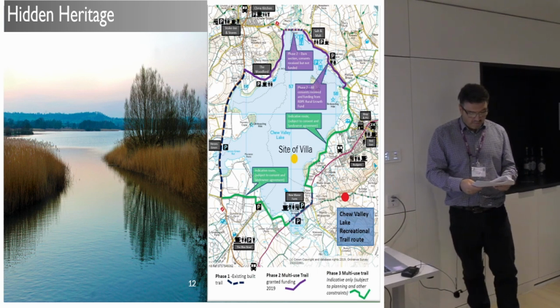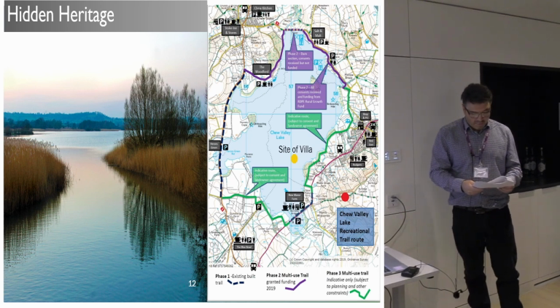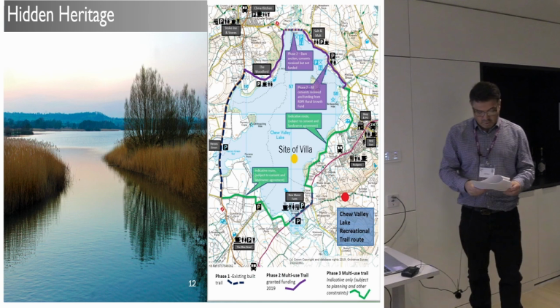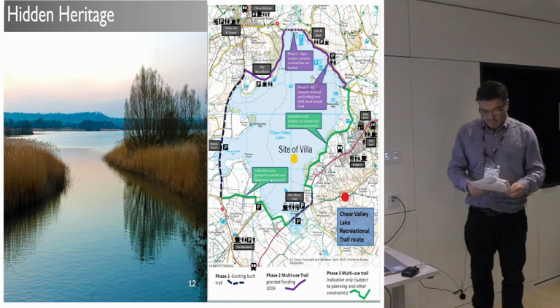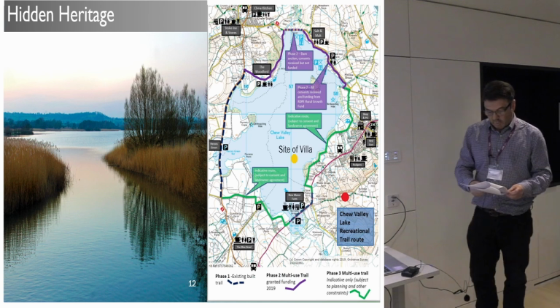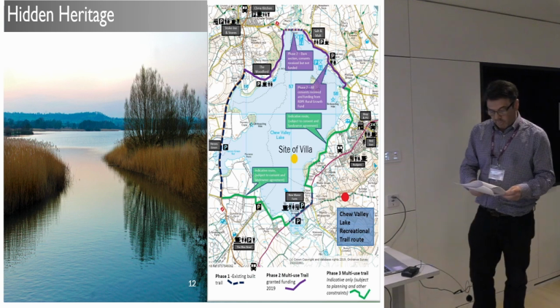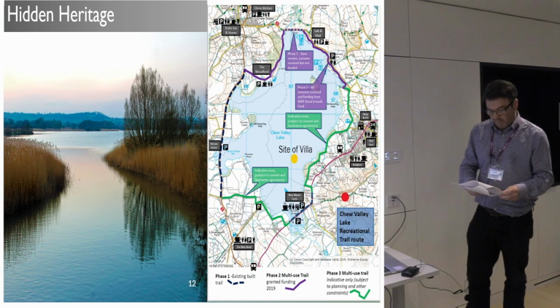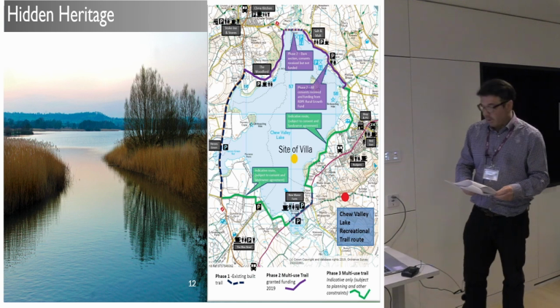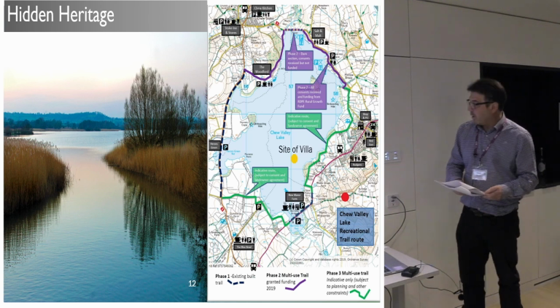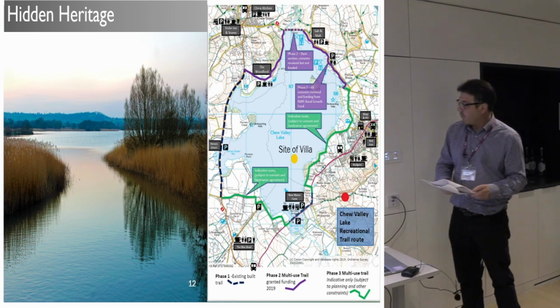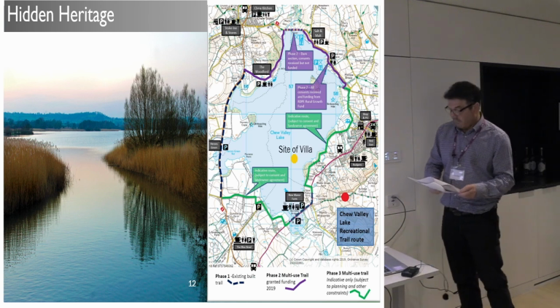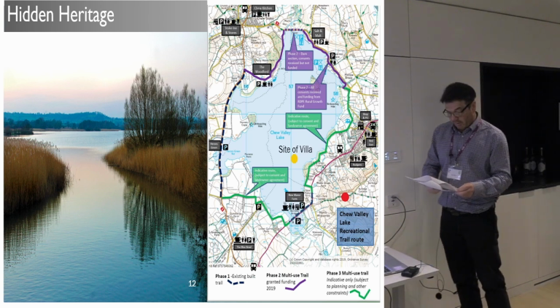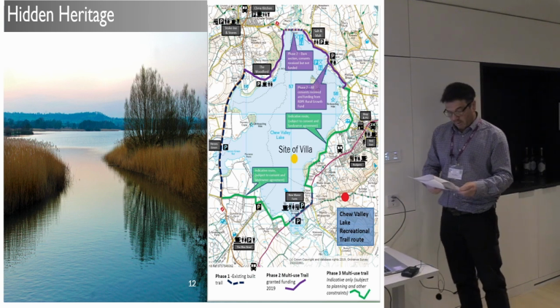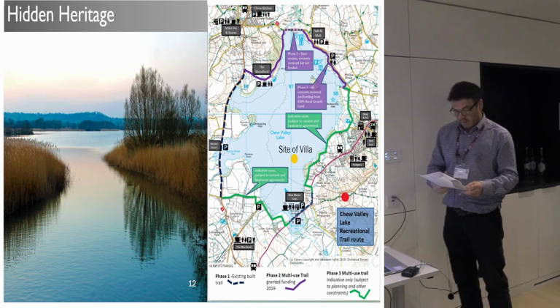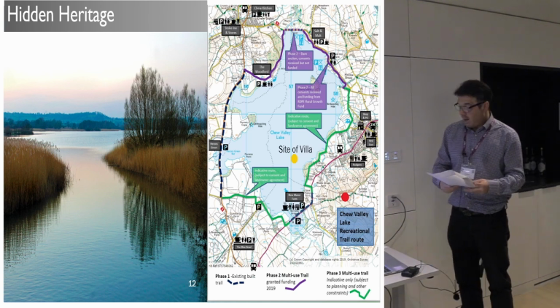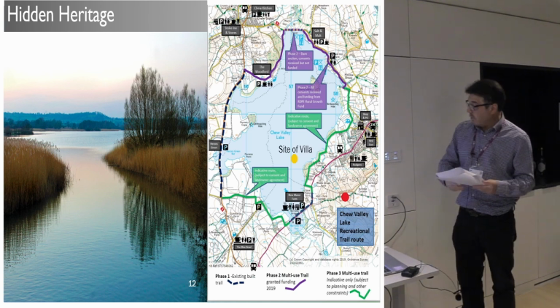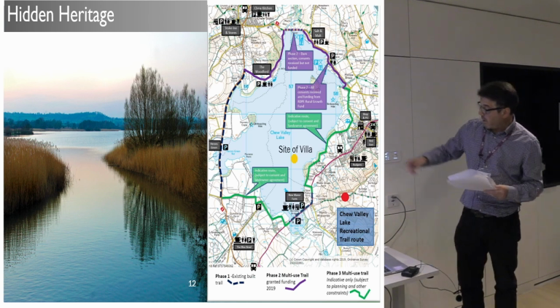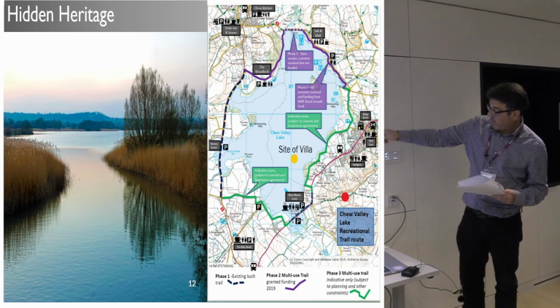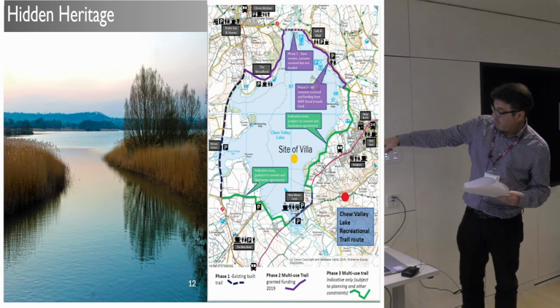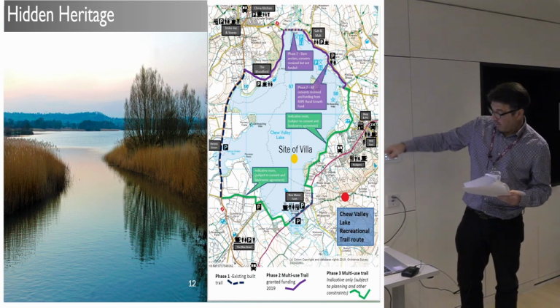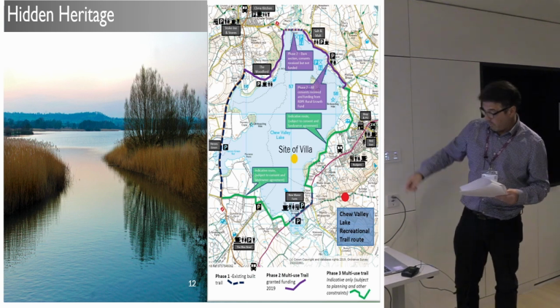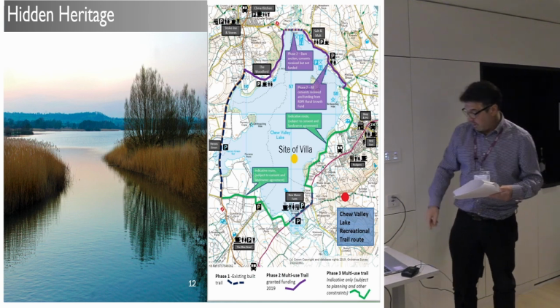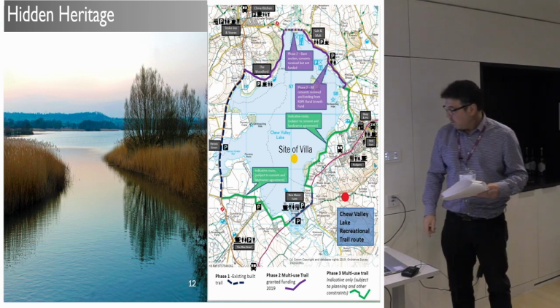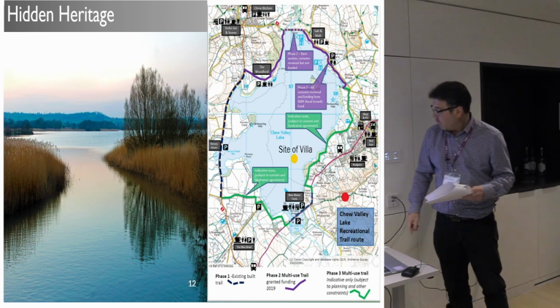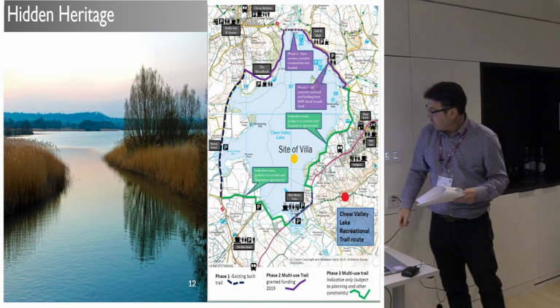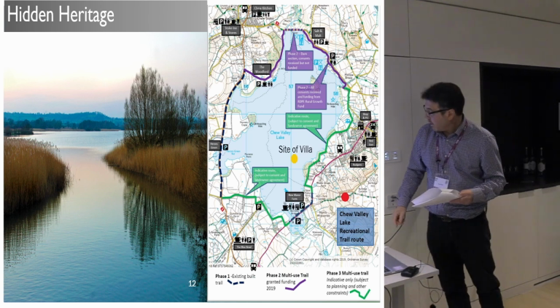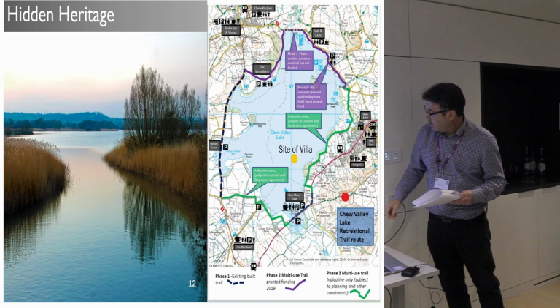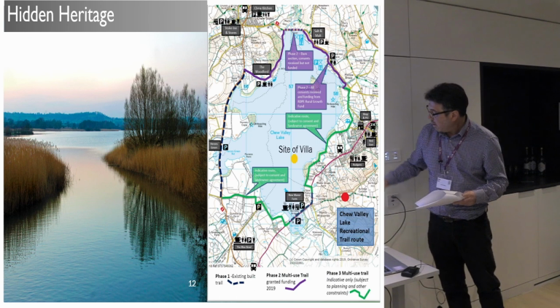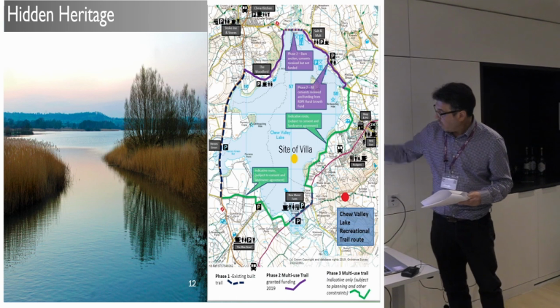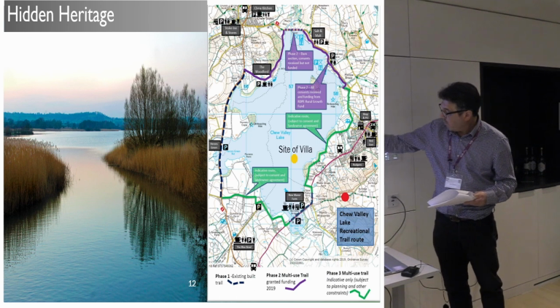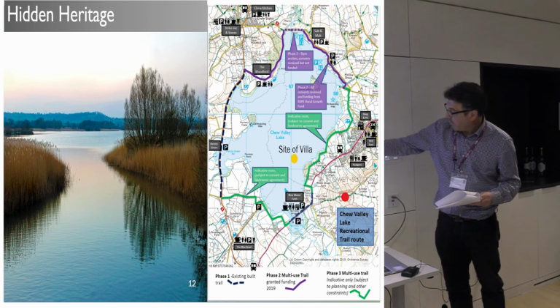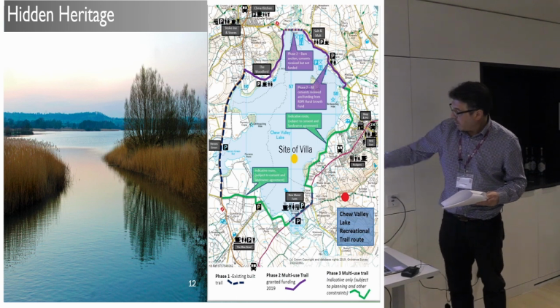The south section of the walk would pass very close to that villa site, and you'd be able to see the hill fort as well all the way round.